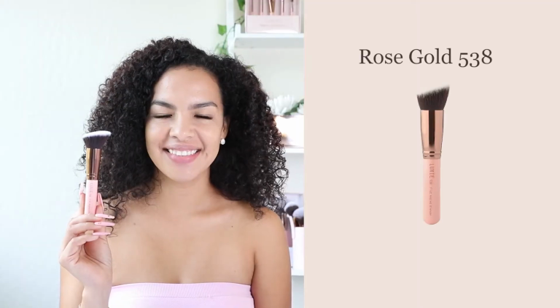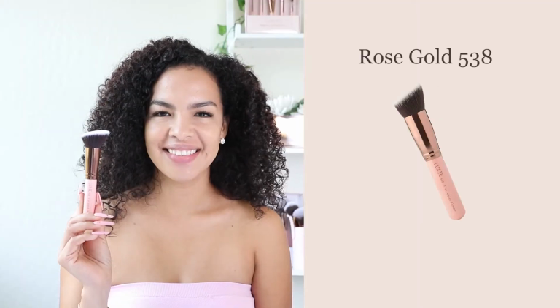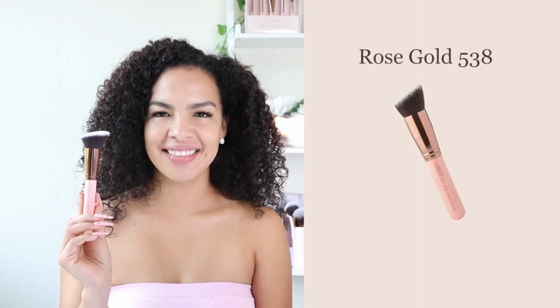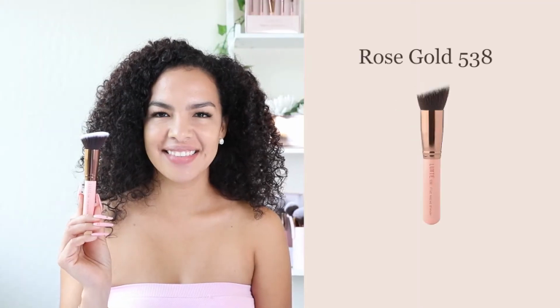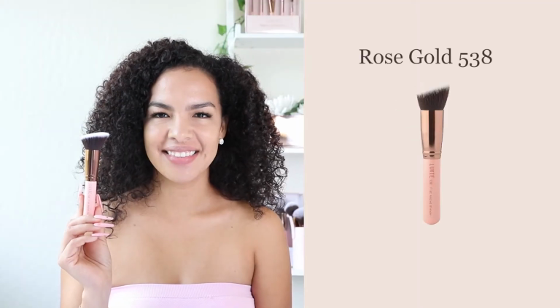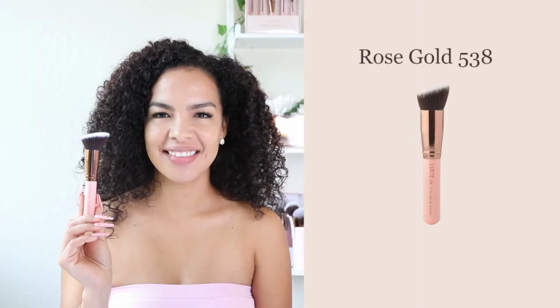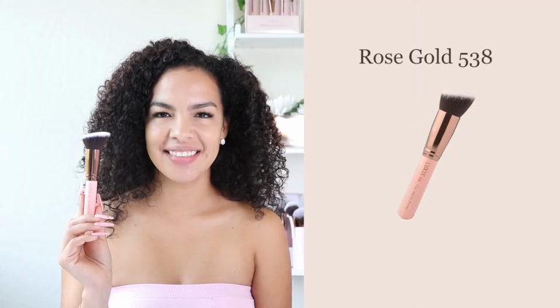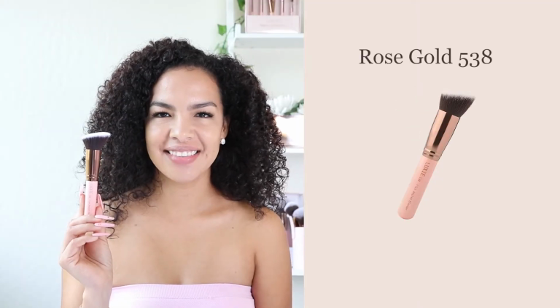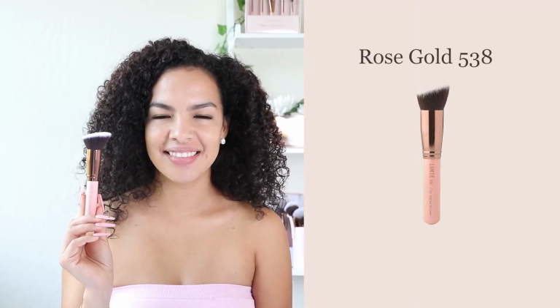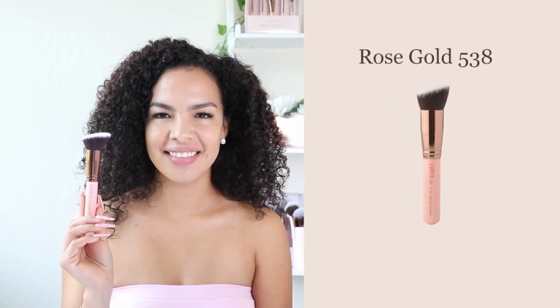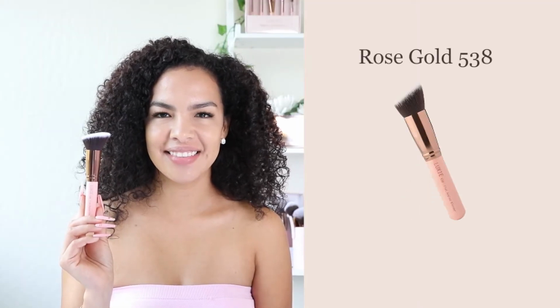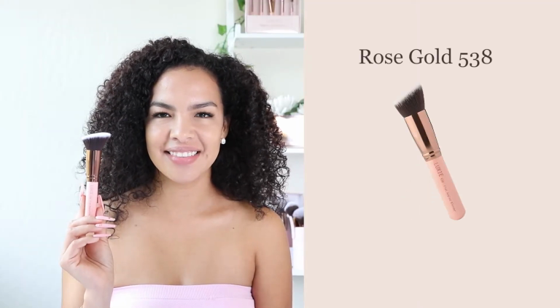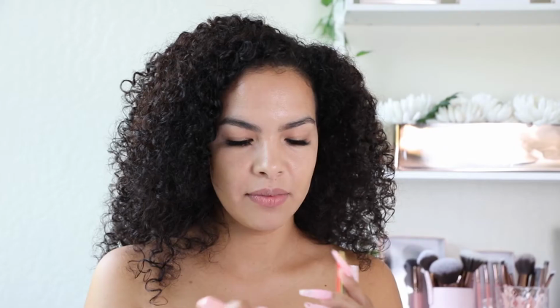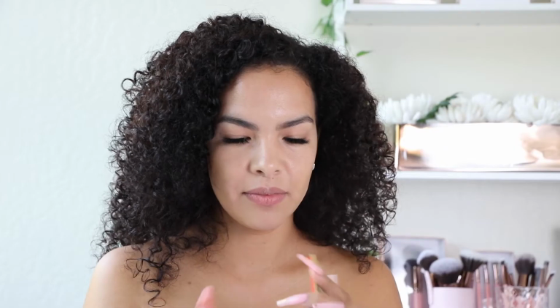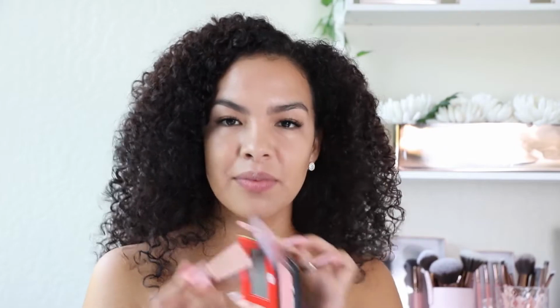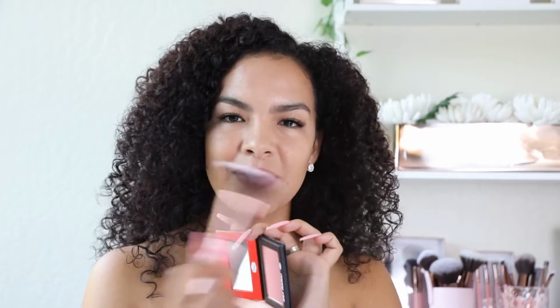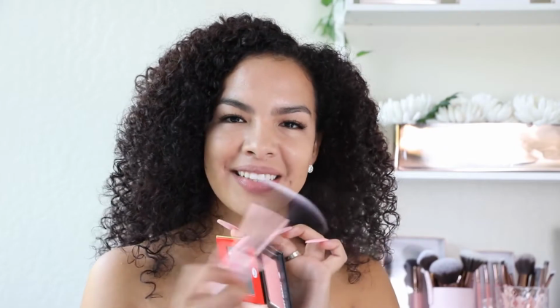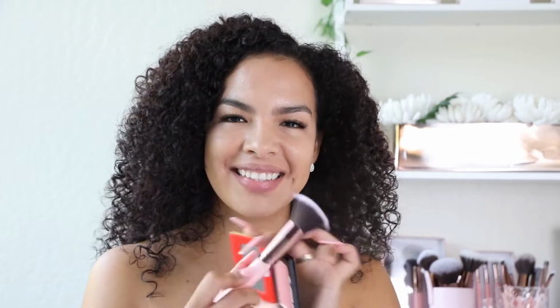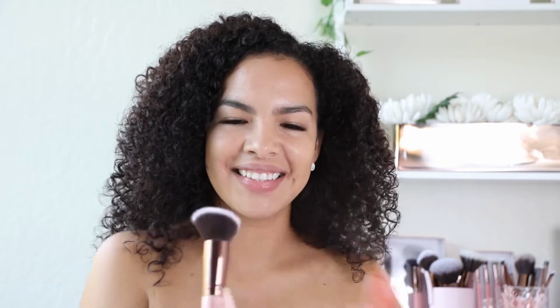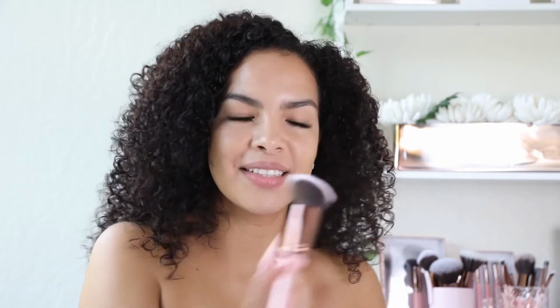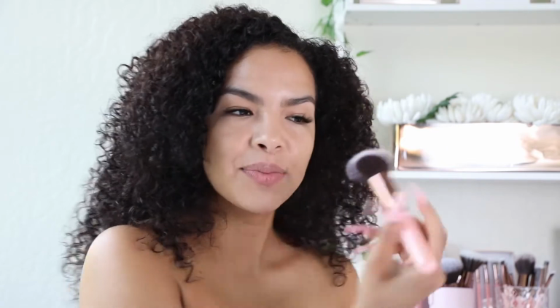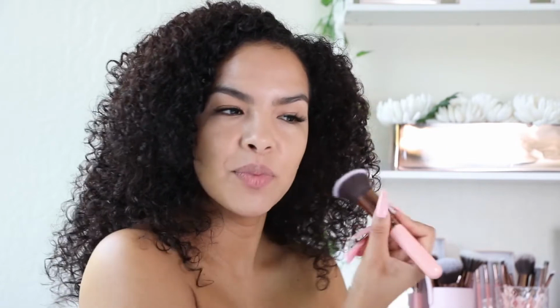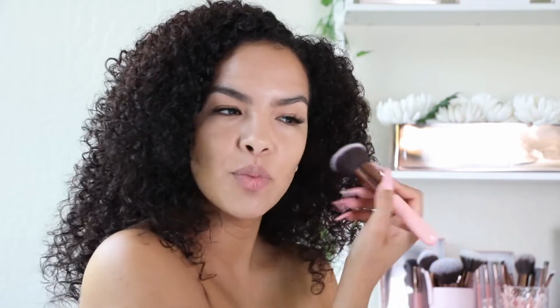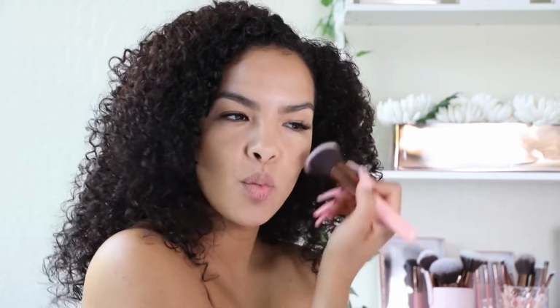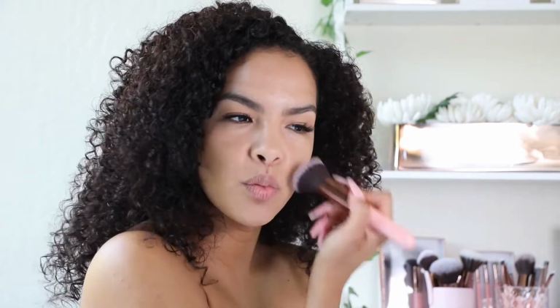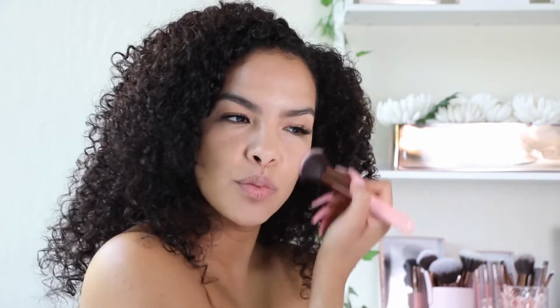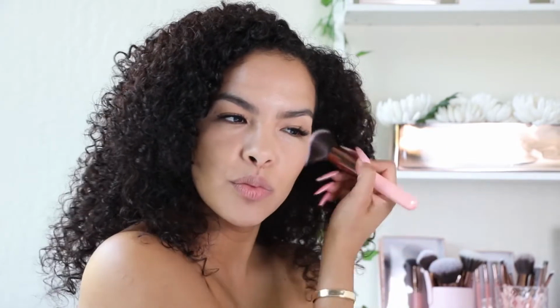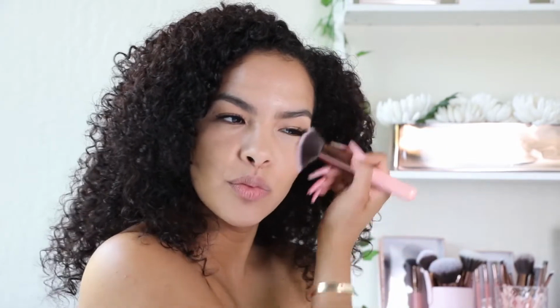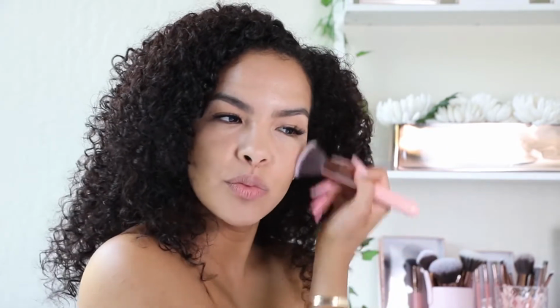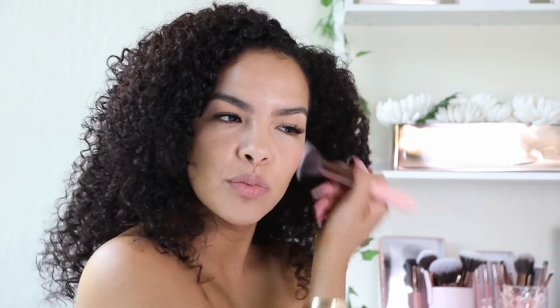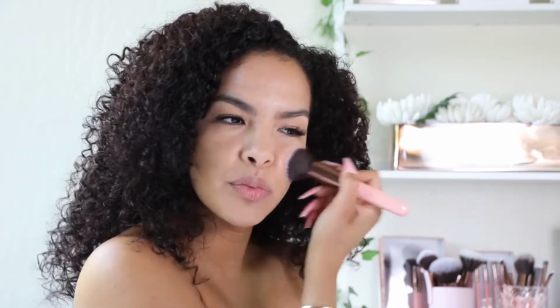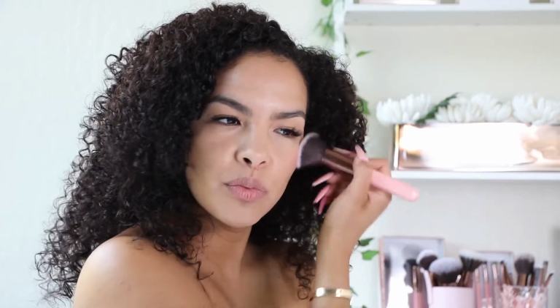Then, using the Rose Gold 538 brush, I add a little bit of colour and use some blush to the apples of my cheeks.